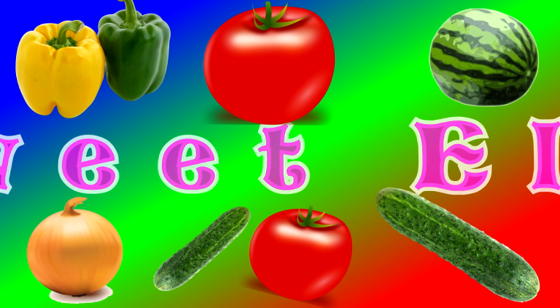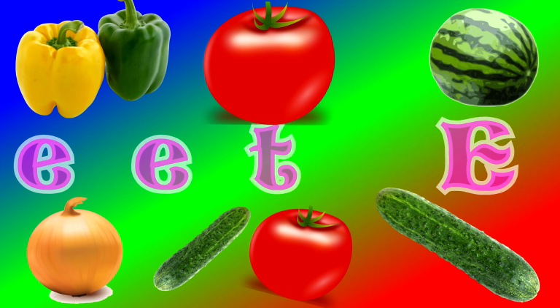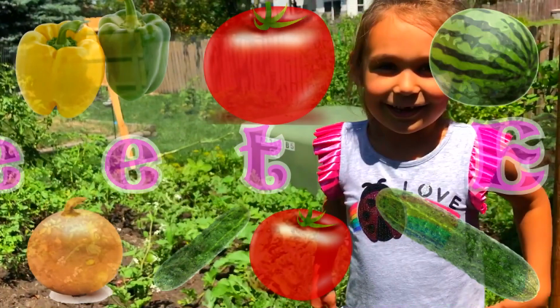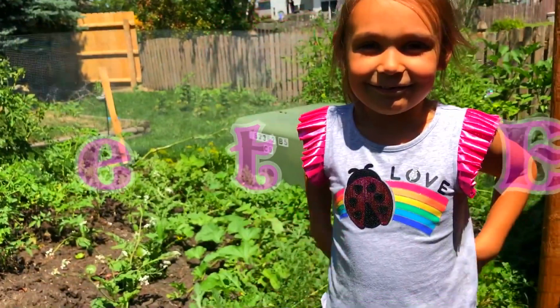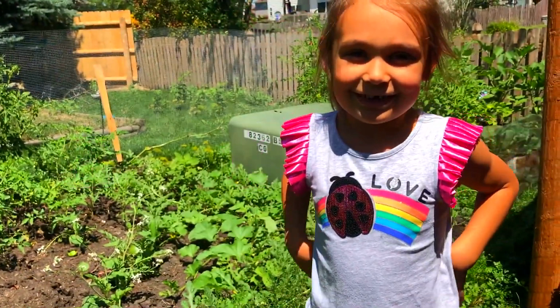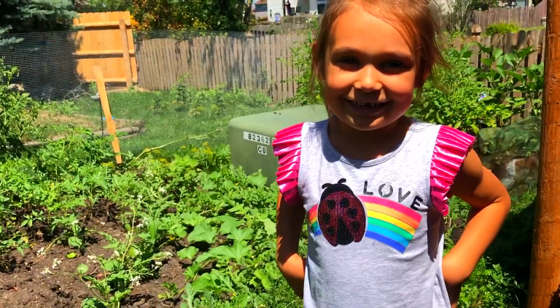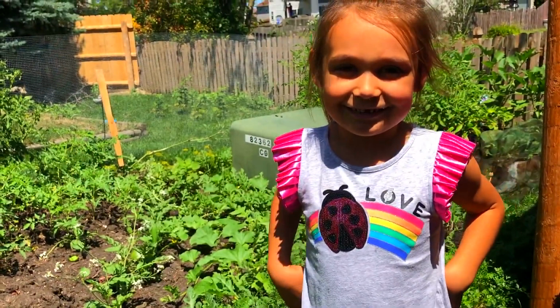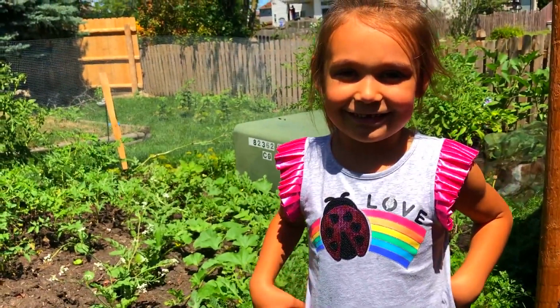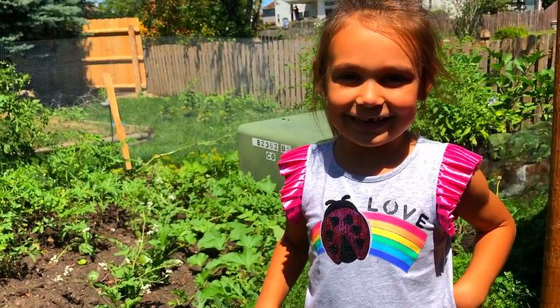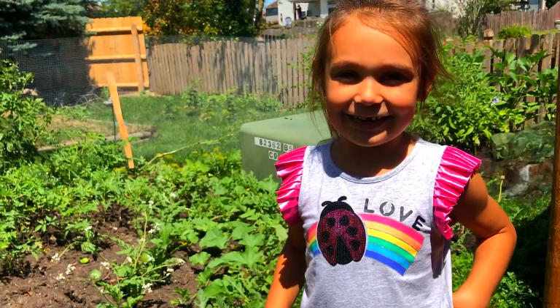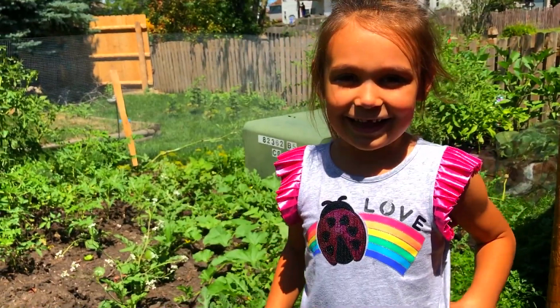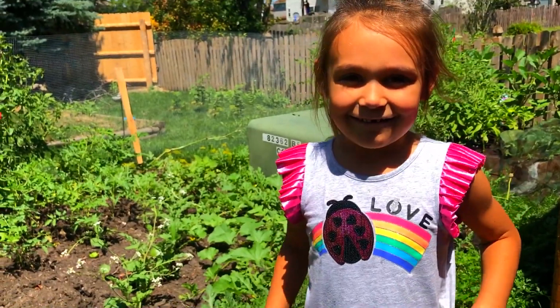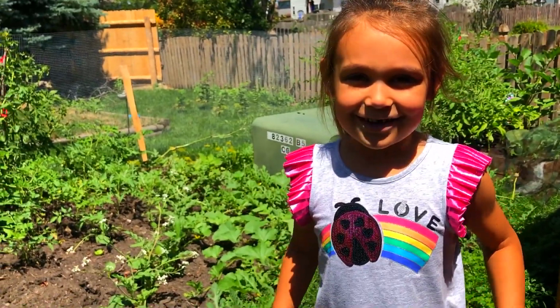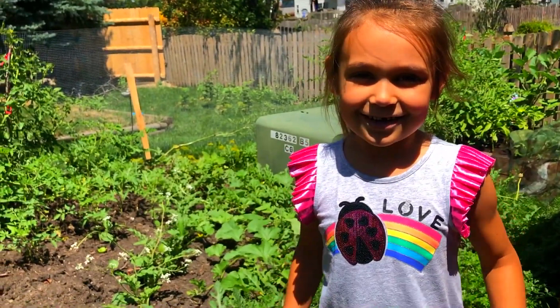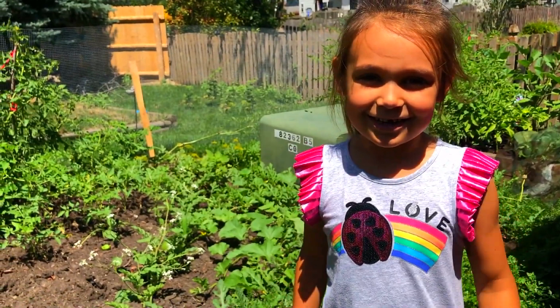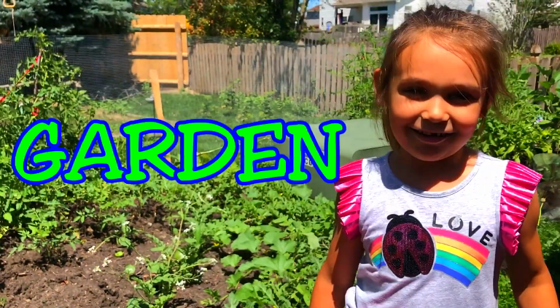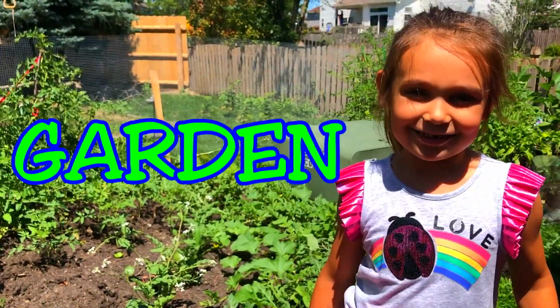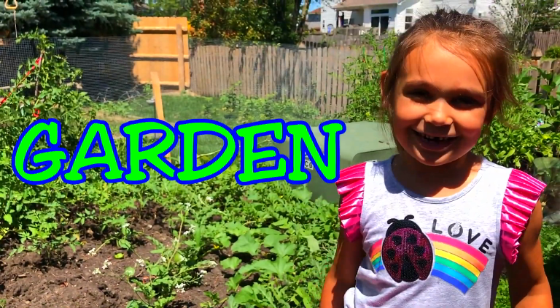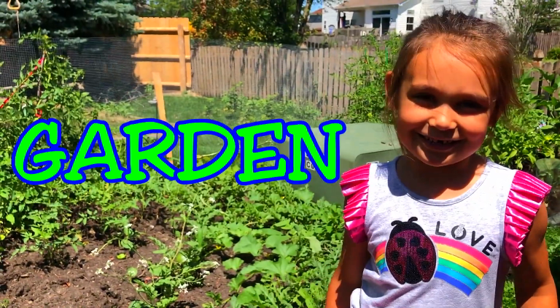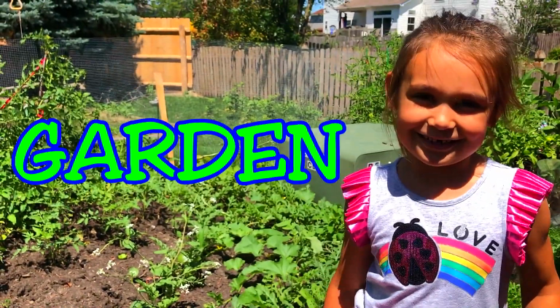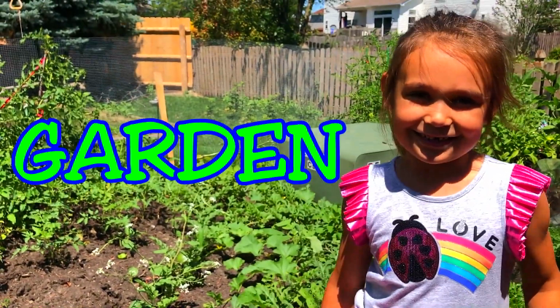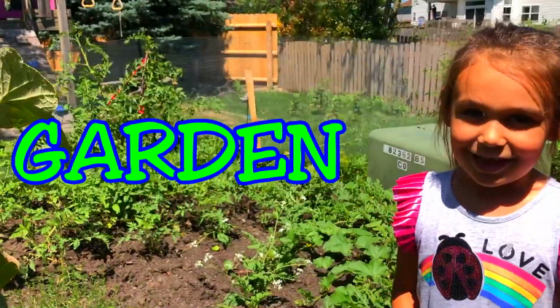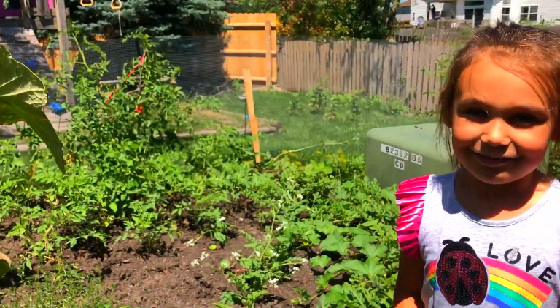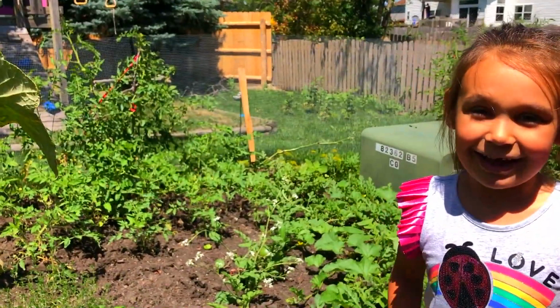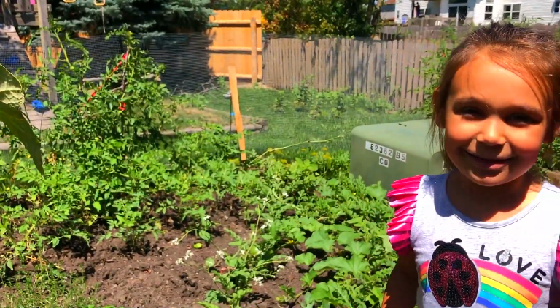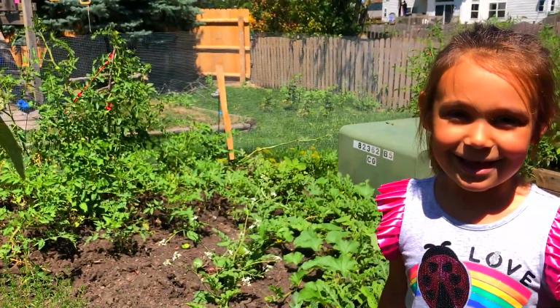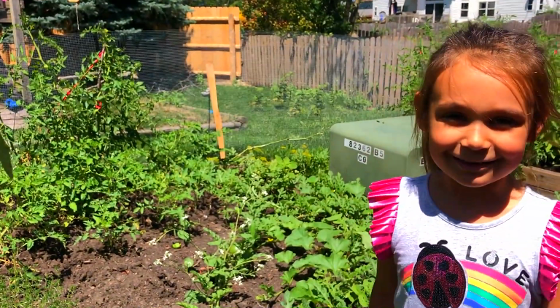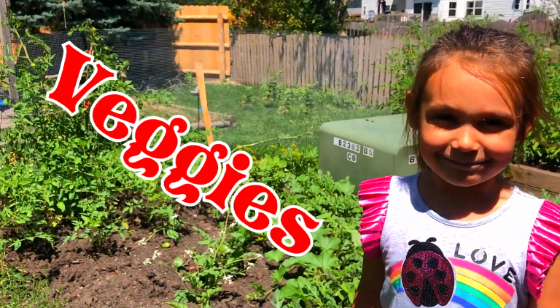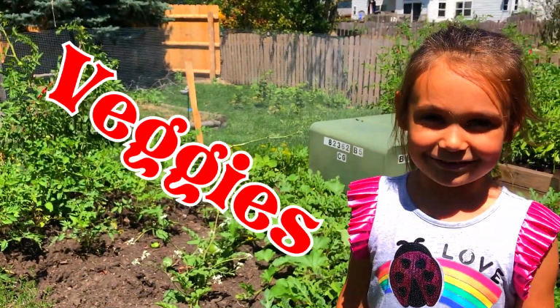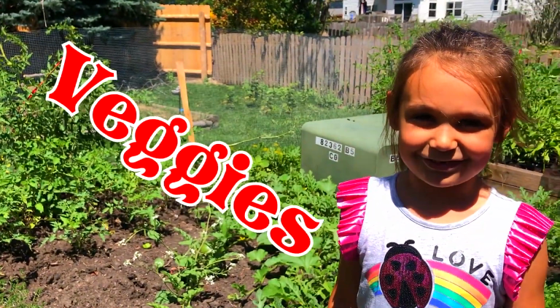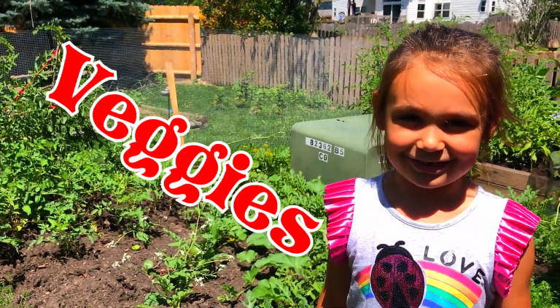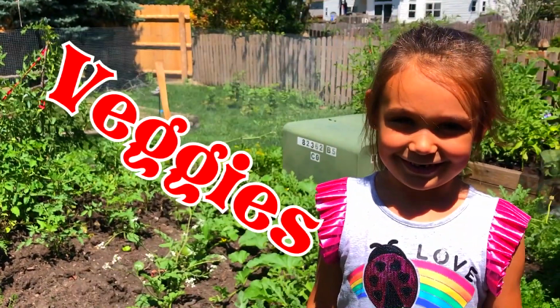Hello friends, today we are in our garden and we have a lot of veggies here.